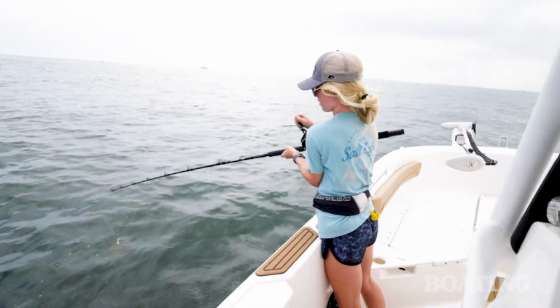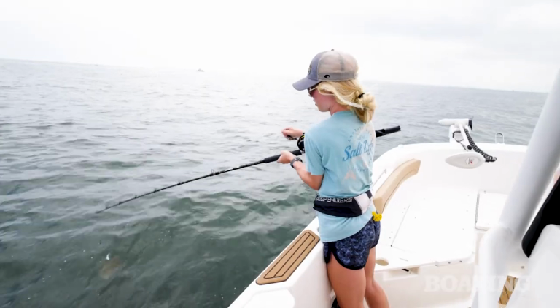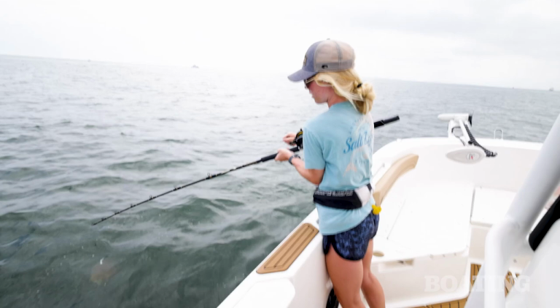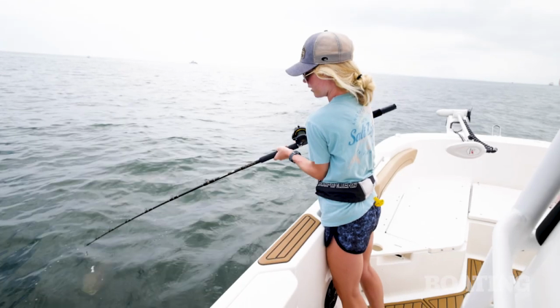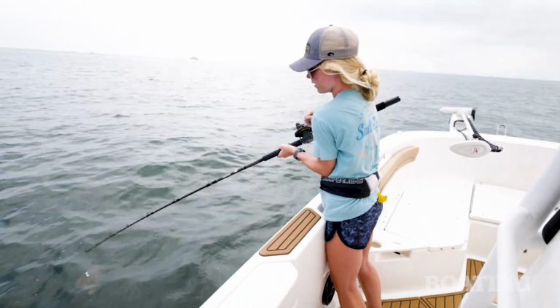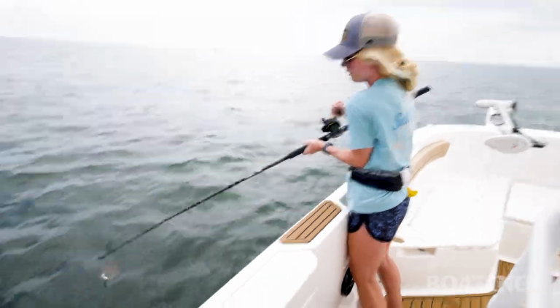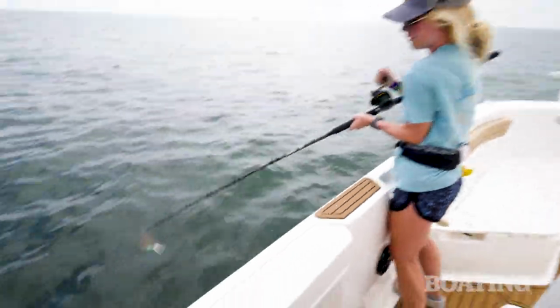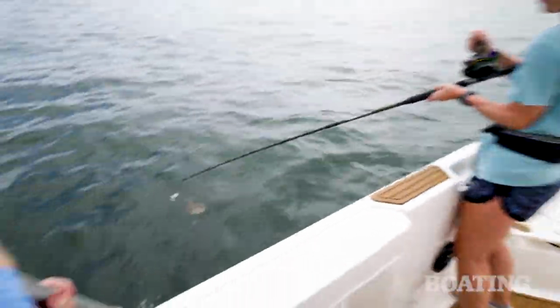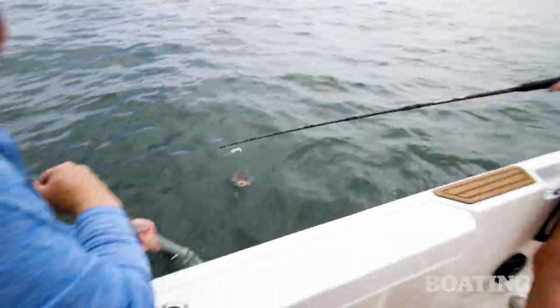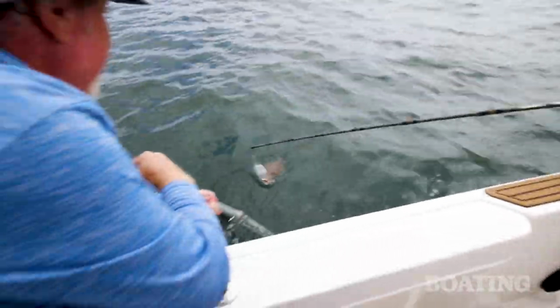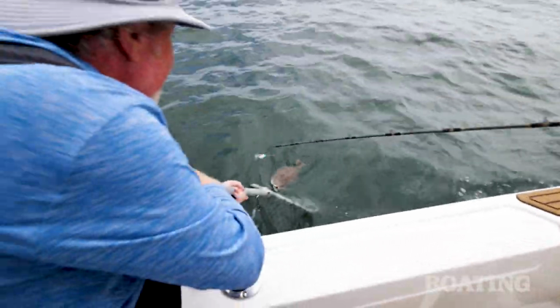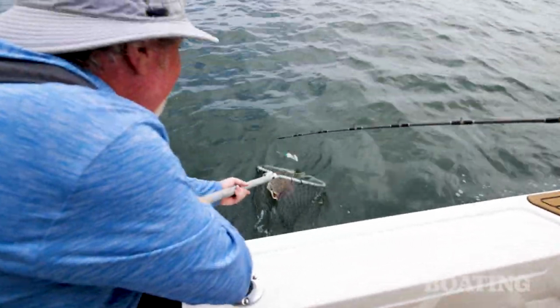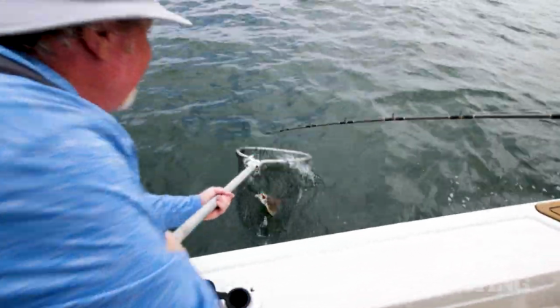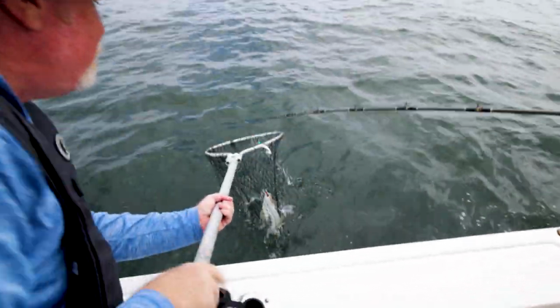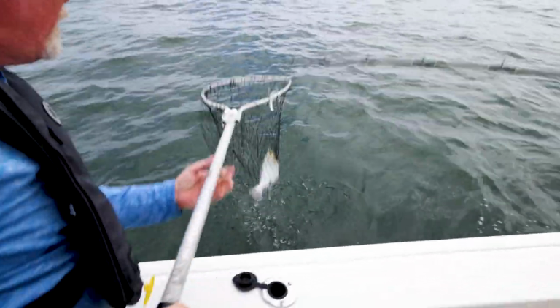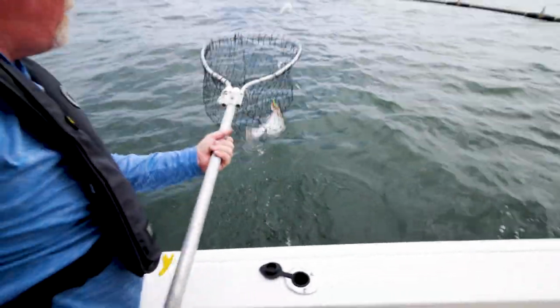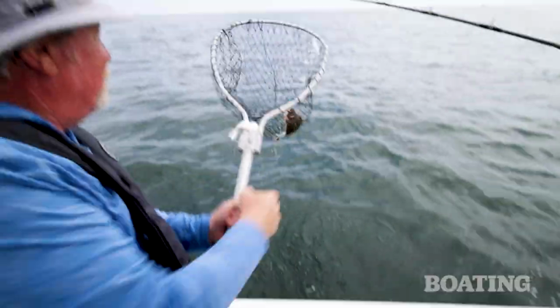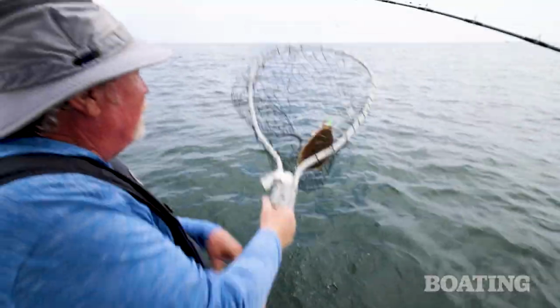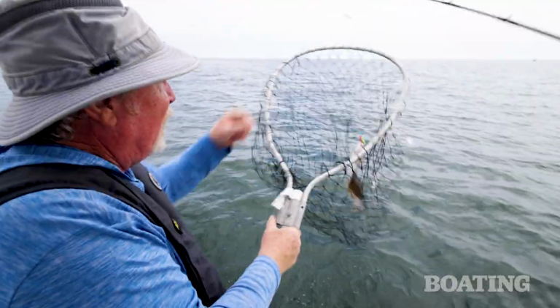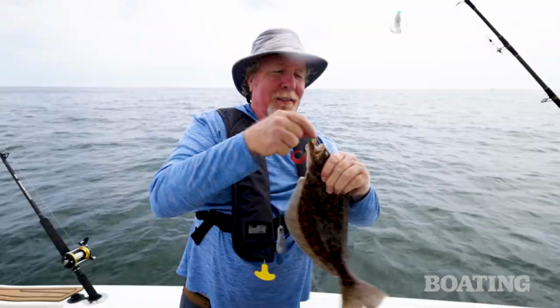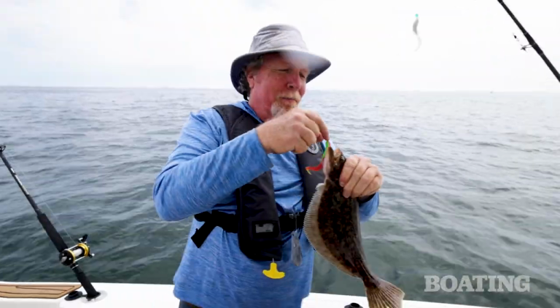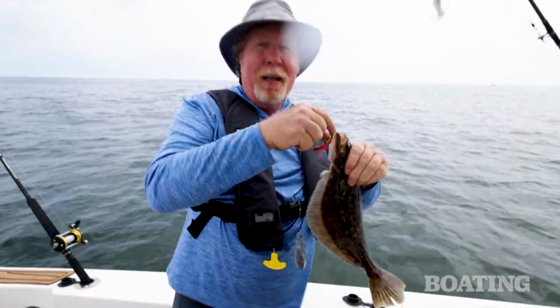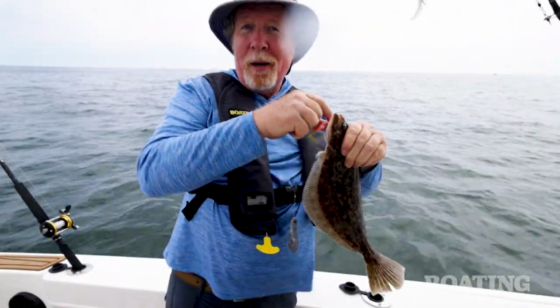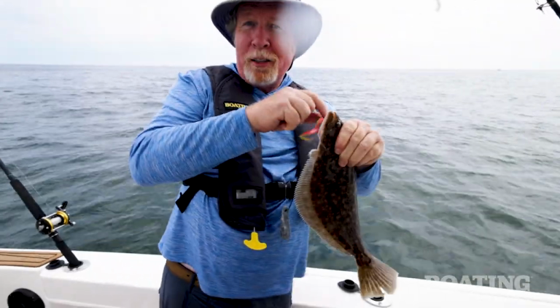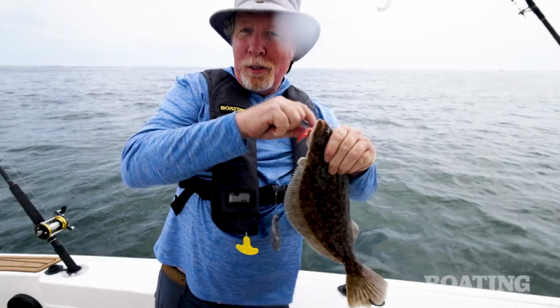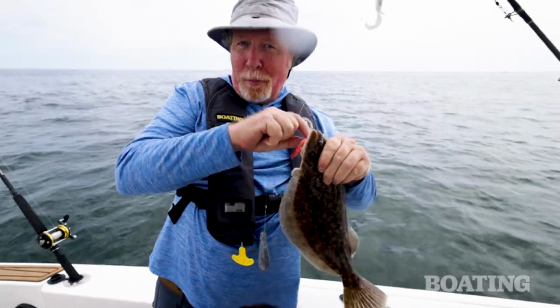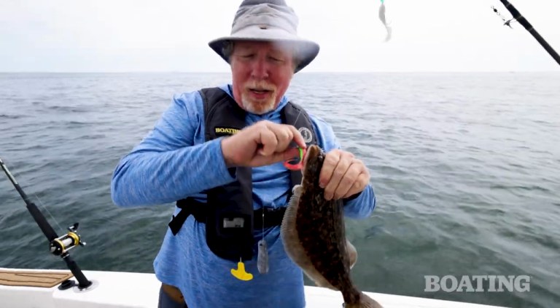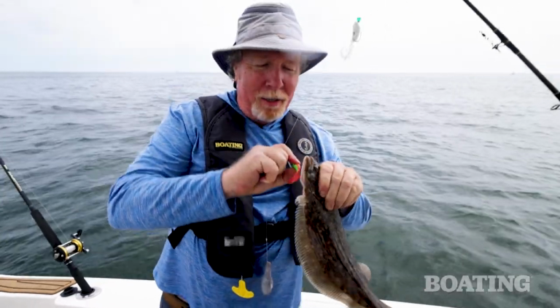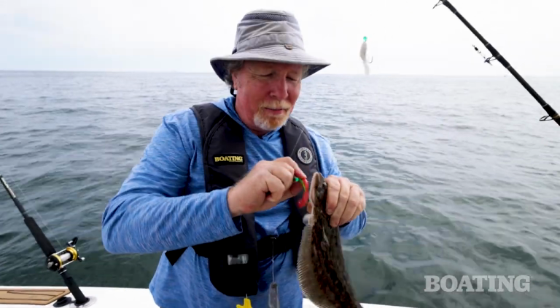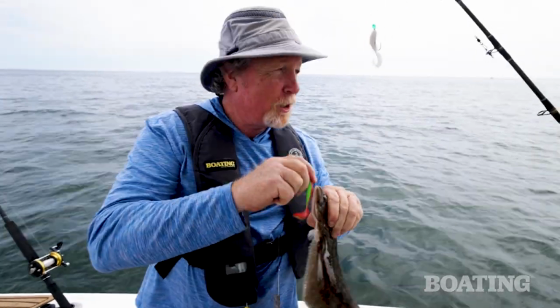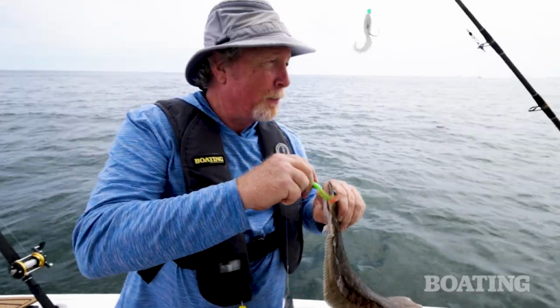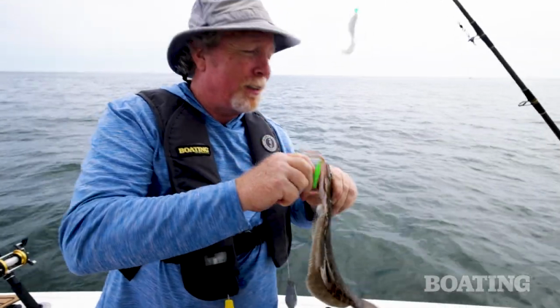It's a fluke! Here we go — bring it to the net. In we go. It's a fluke — elsewhere it's known as a summer flounder. Nice job, Kira.